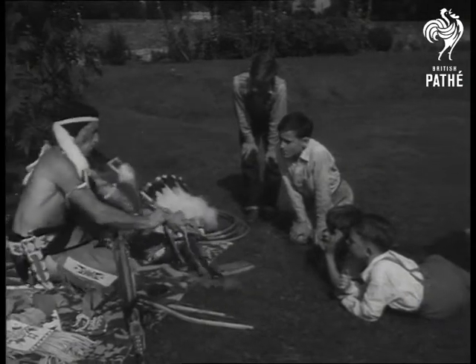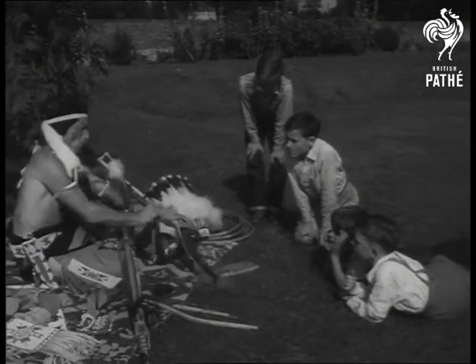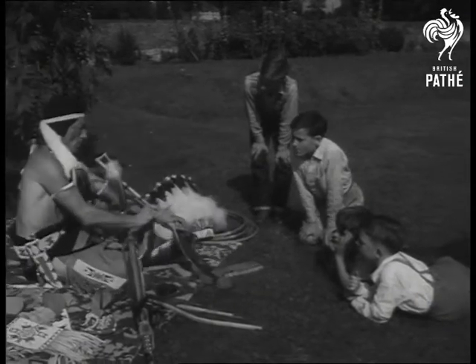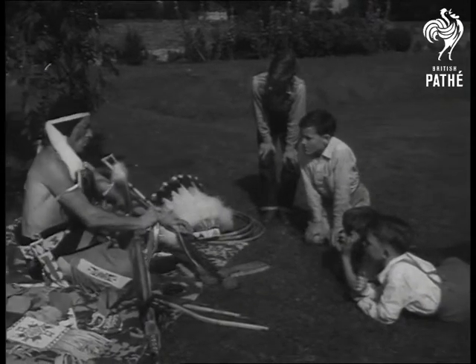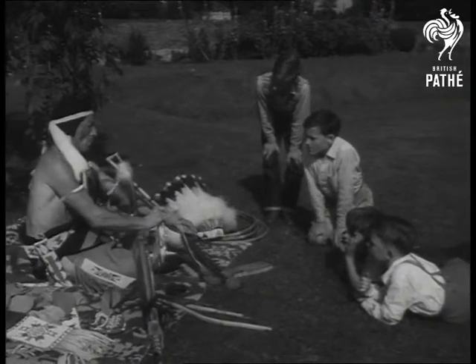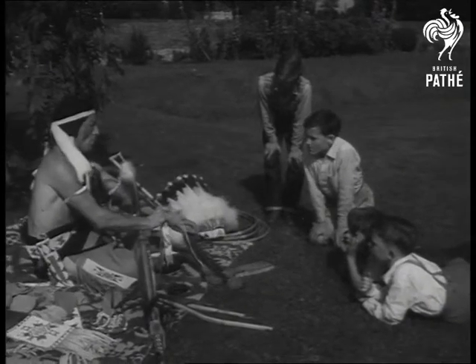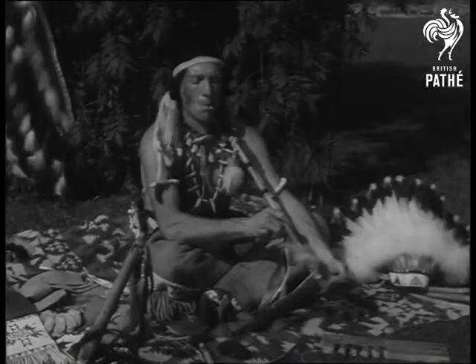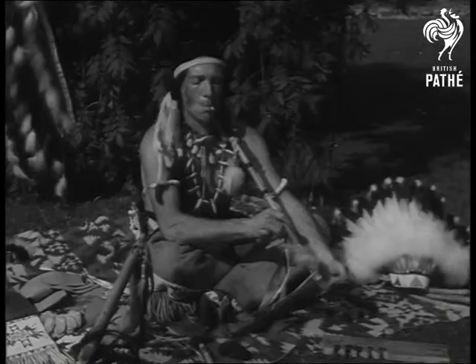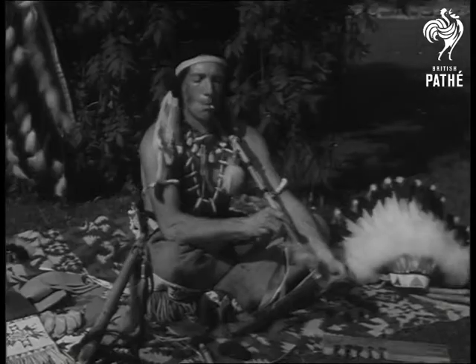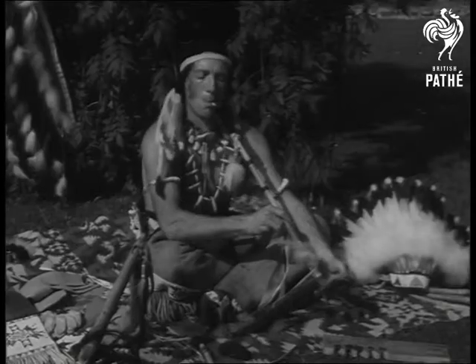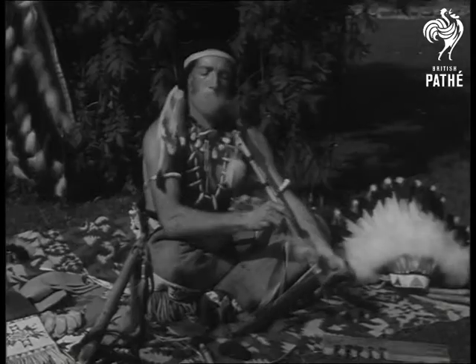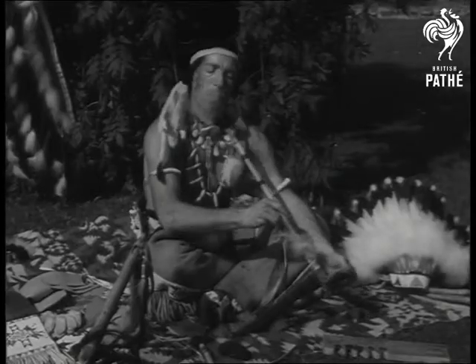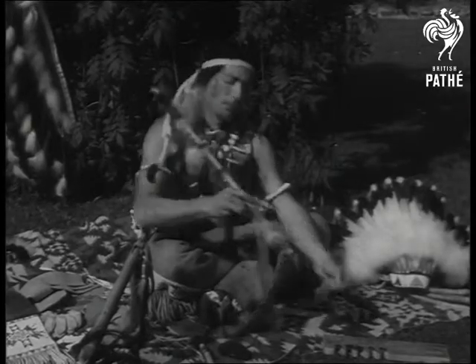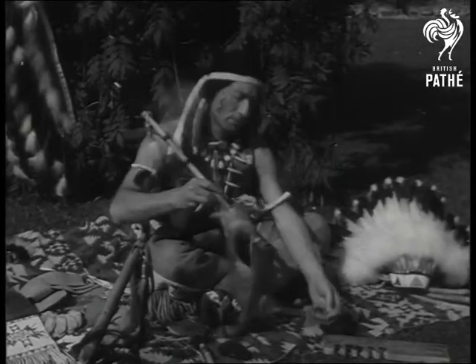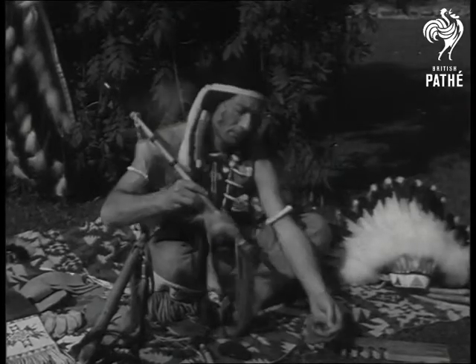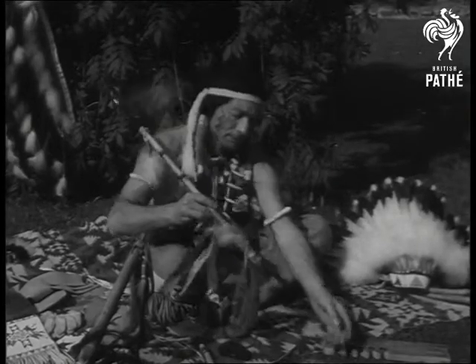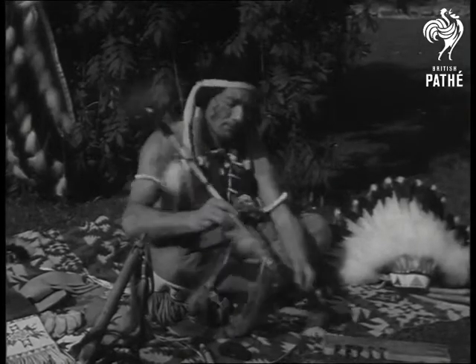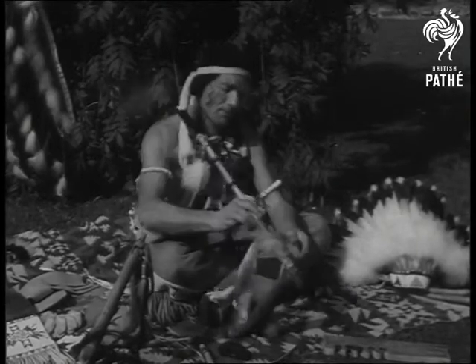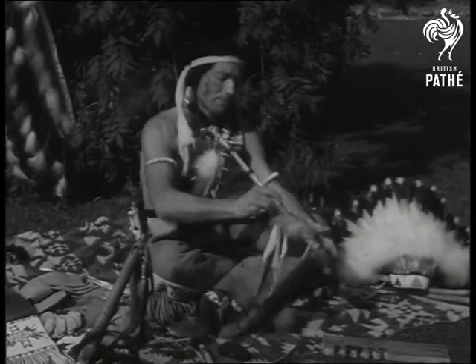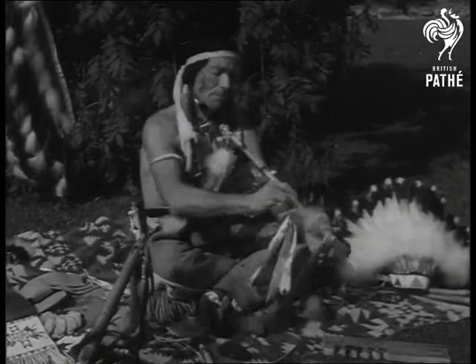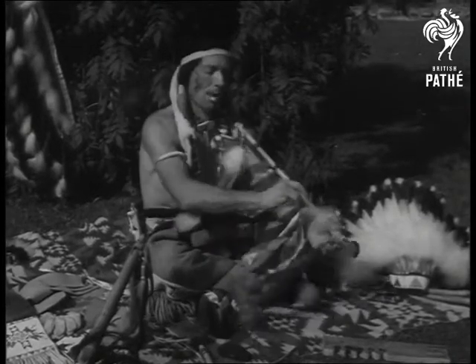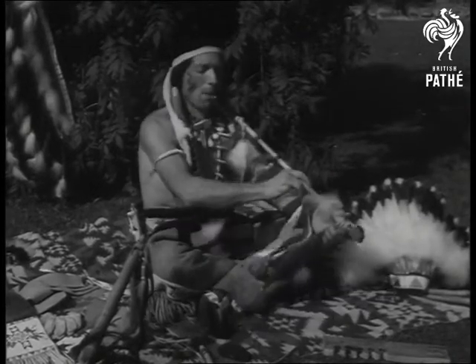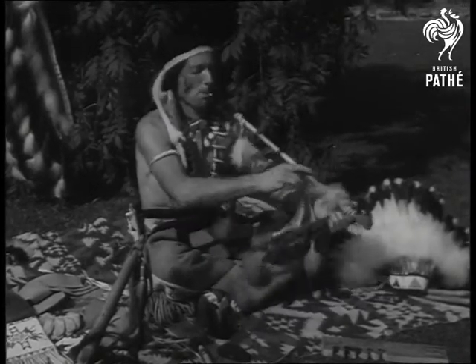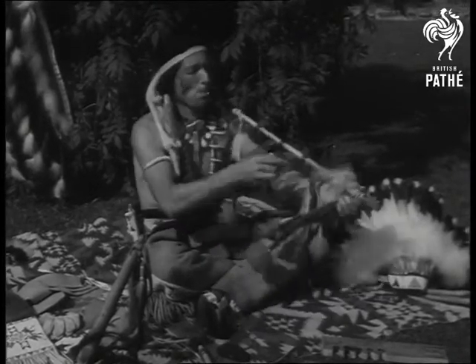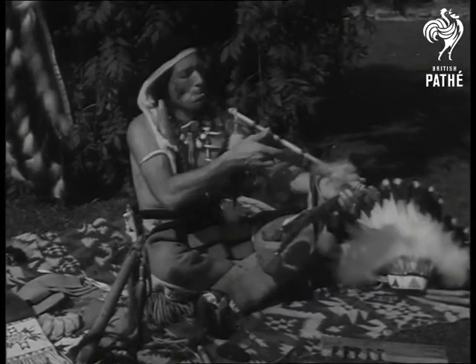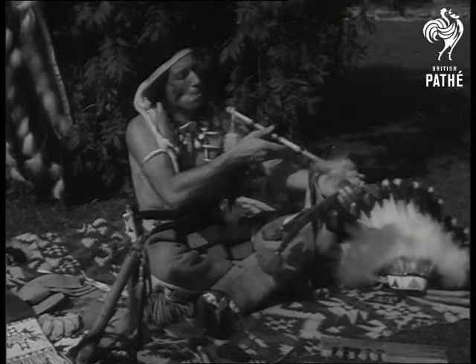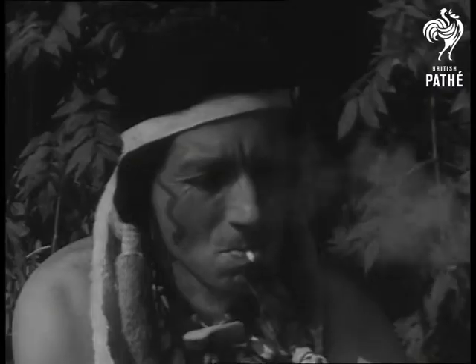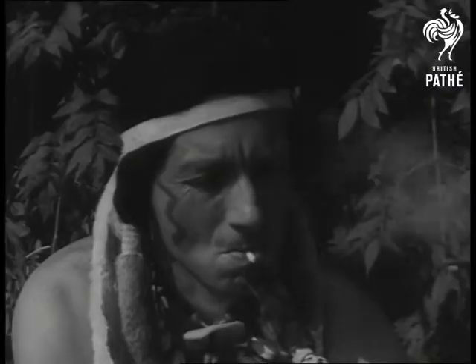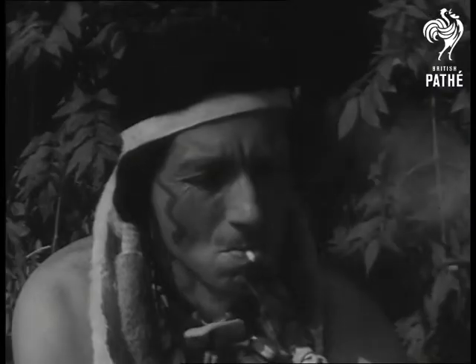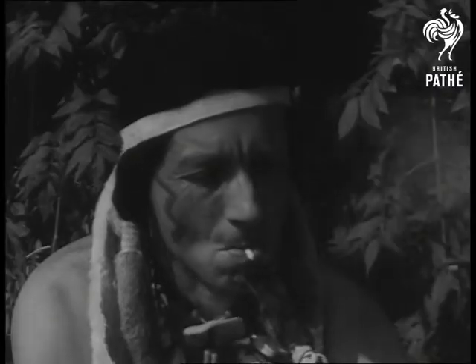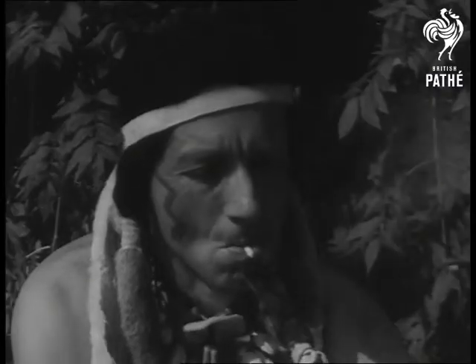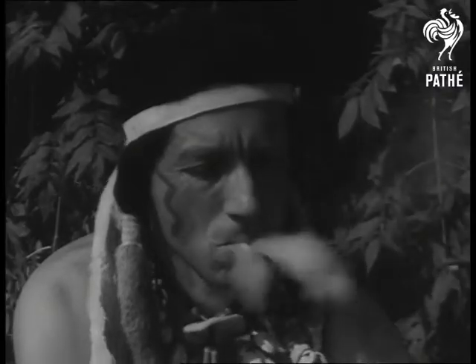Next stop, France, on a circus tour, so the ceremonial smoke is his way of saying goodbye to England.